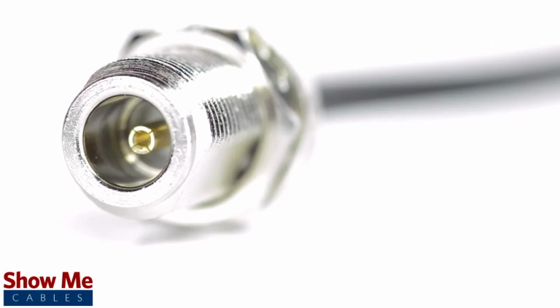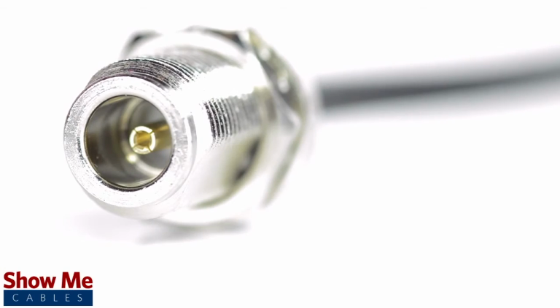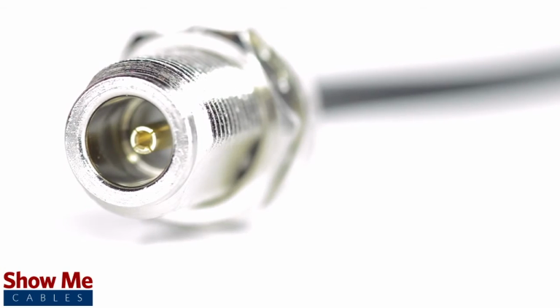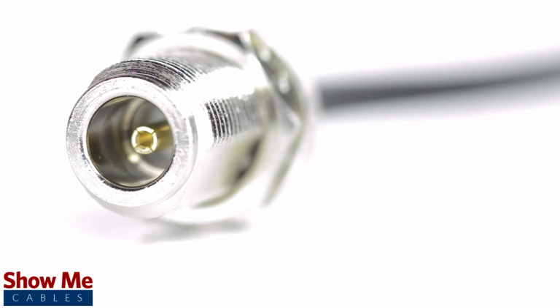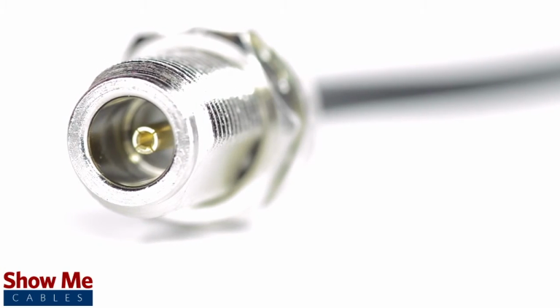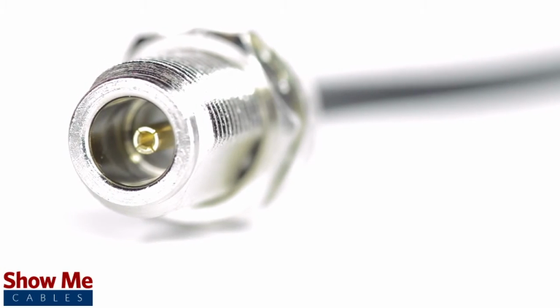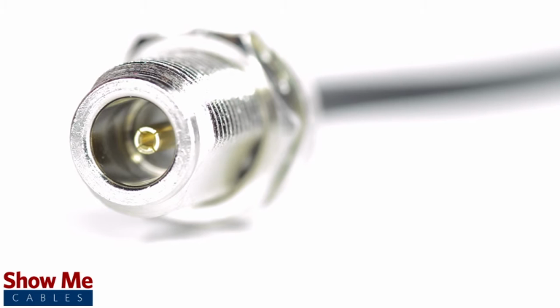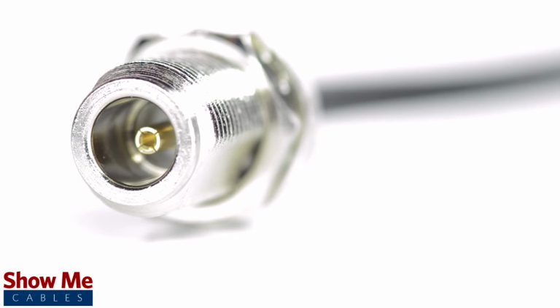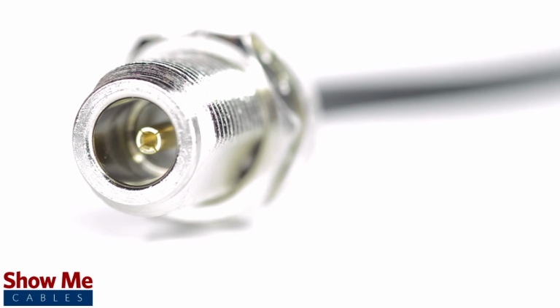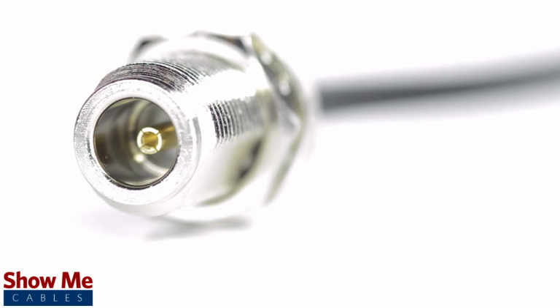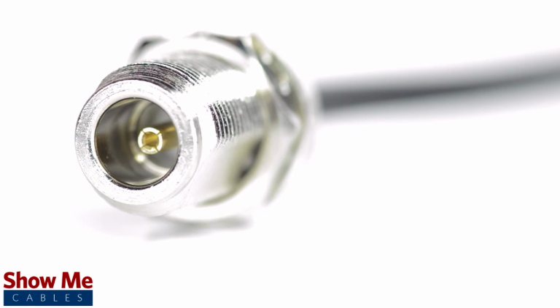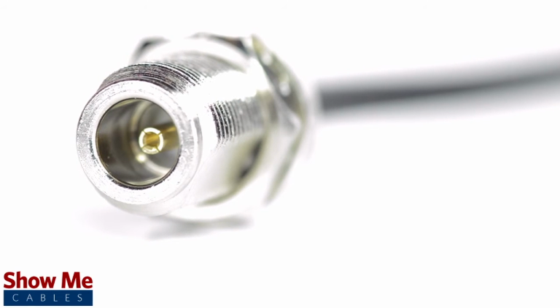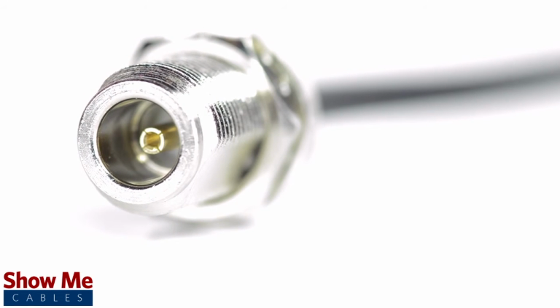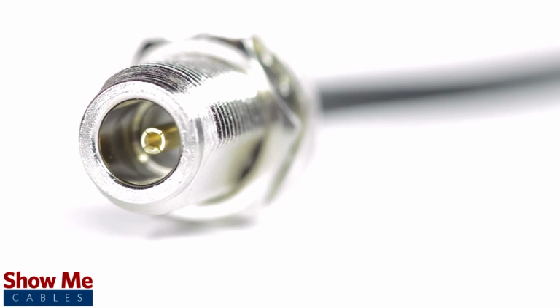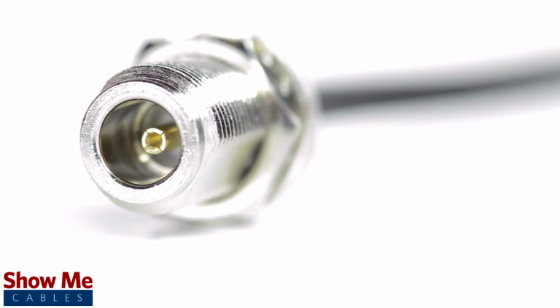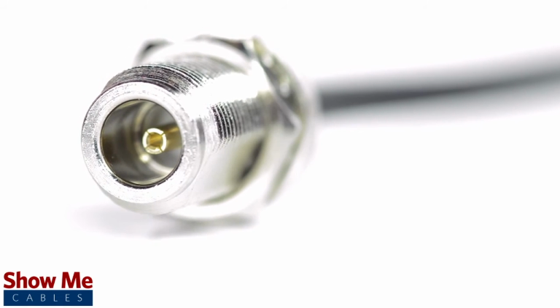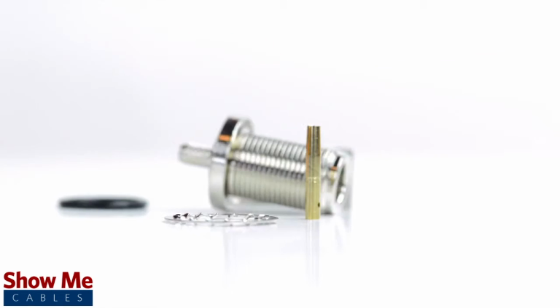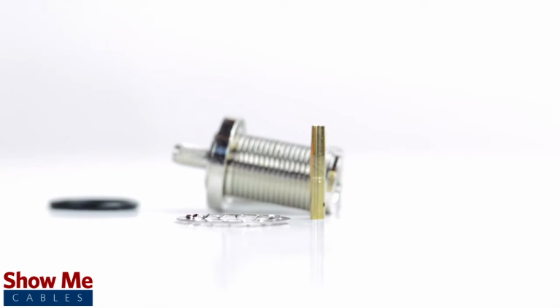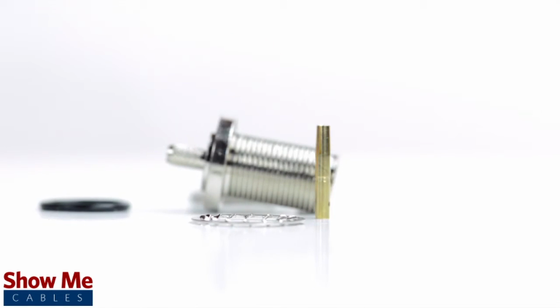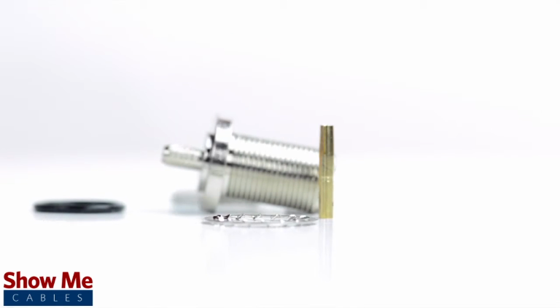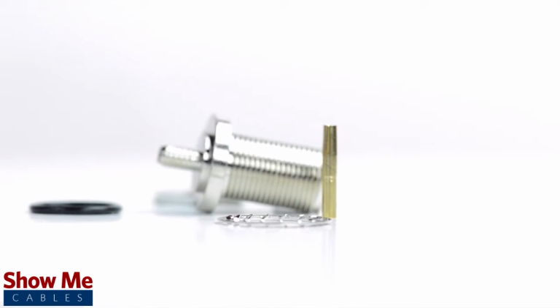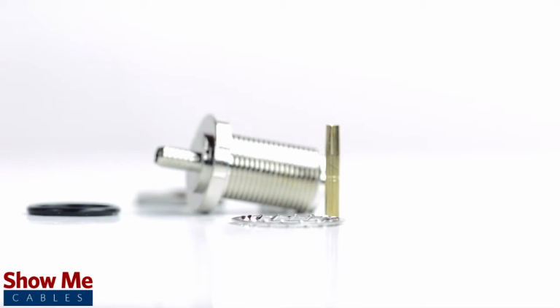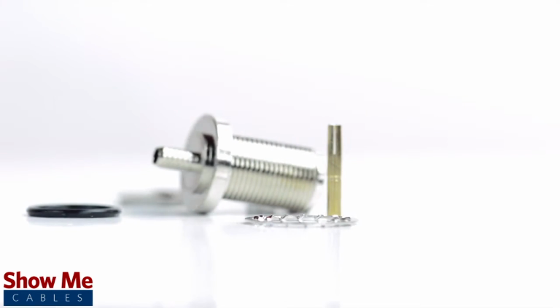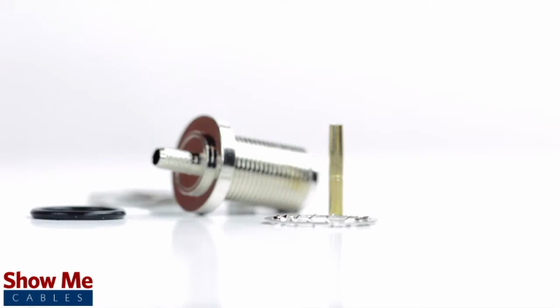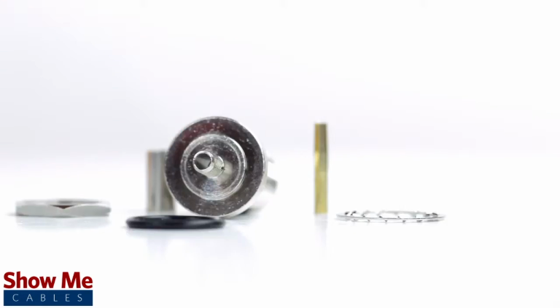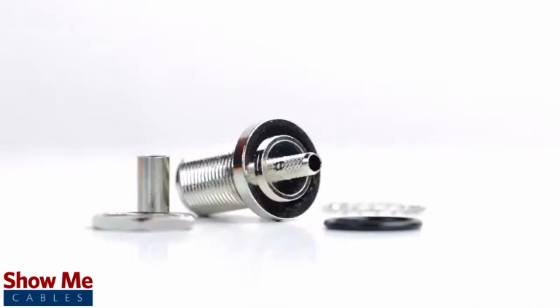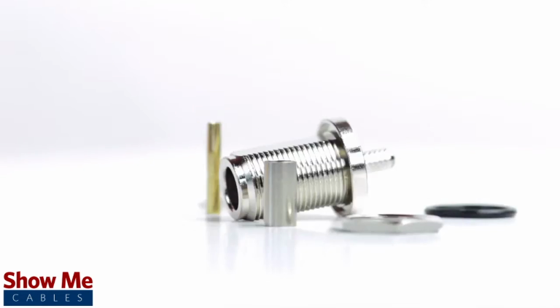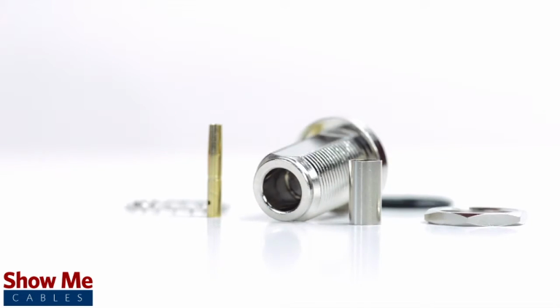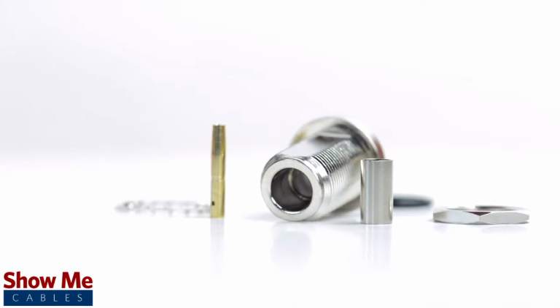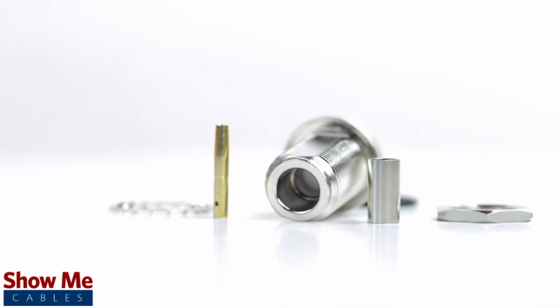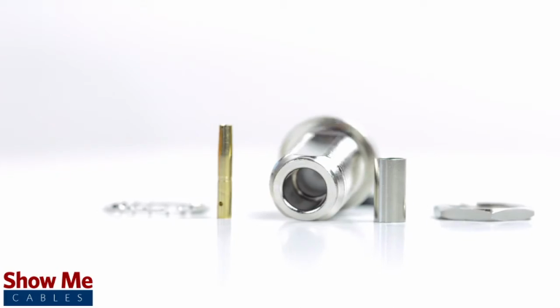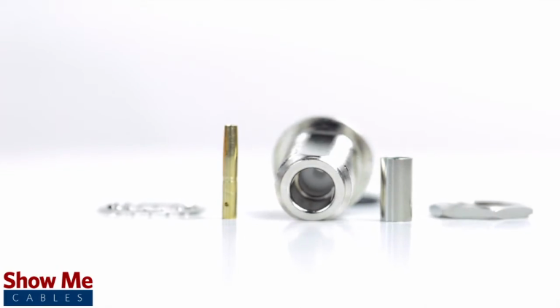Congratulations! You have successfully installed the N type connector. For all of your cable and connector needs, choose Show Me Cables.